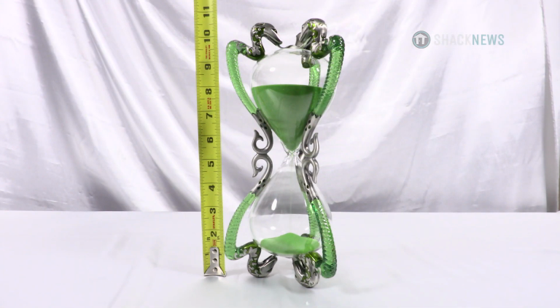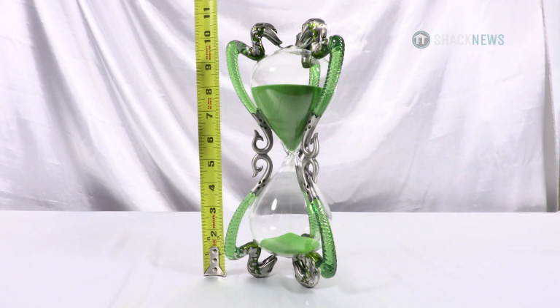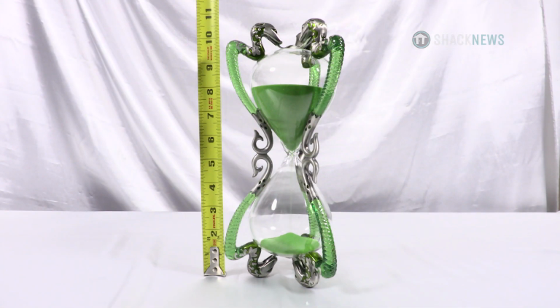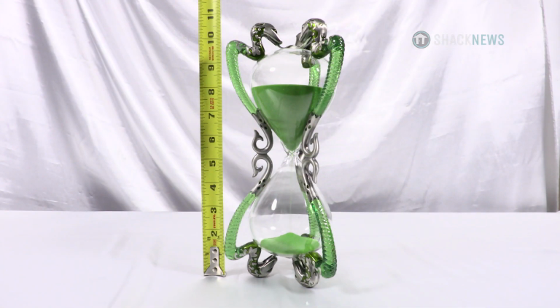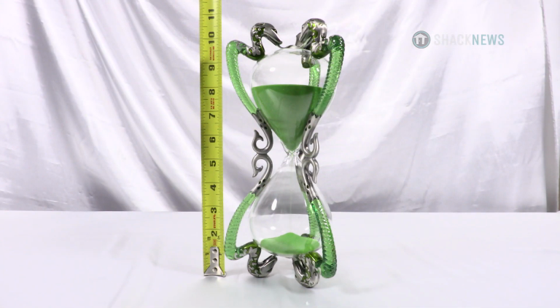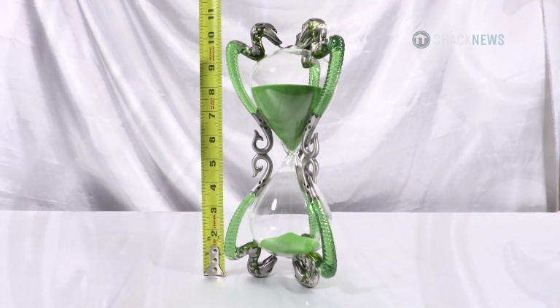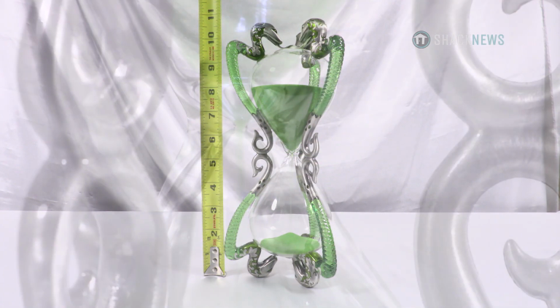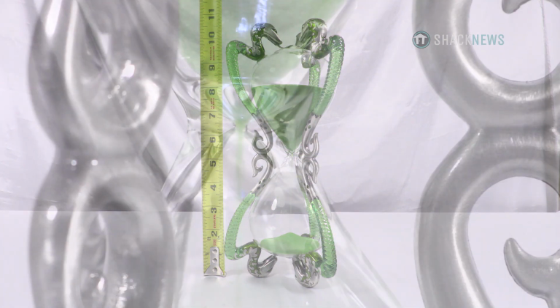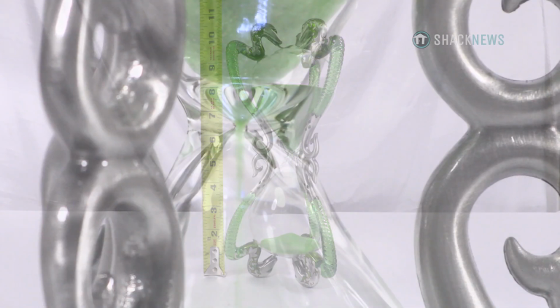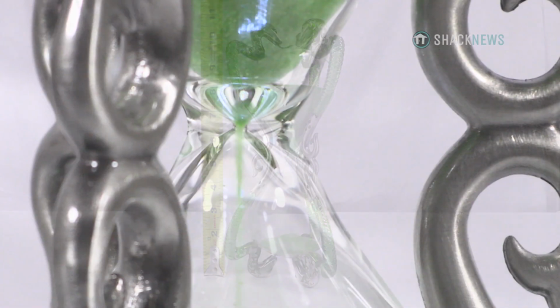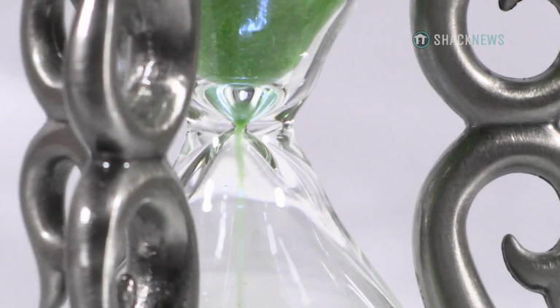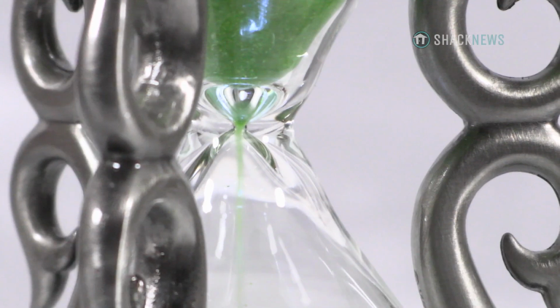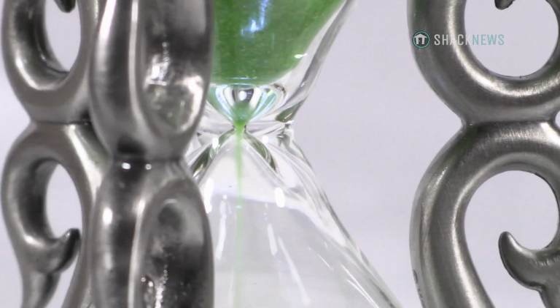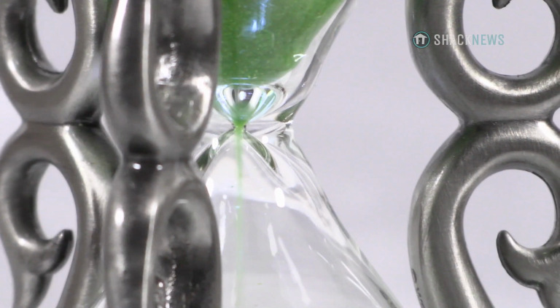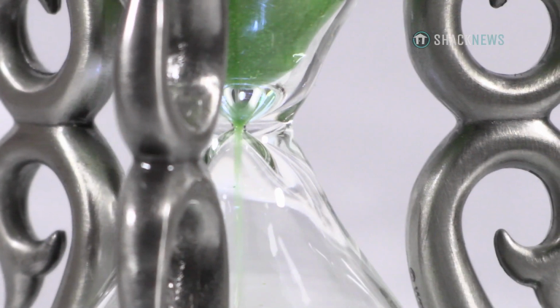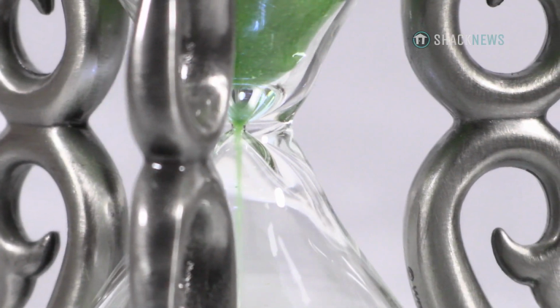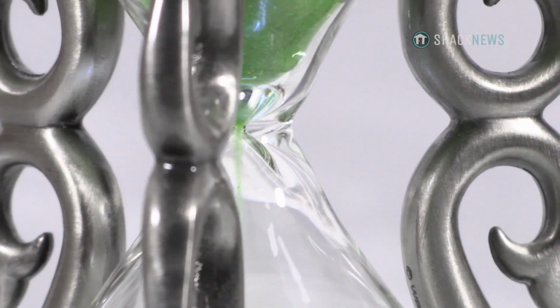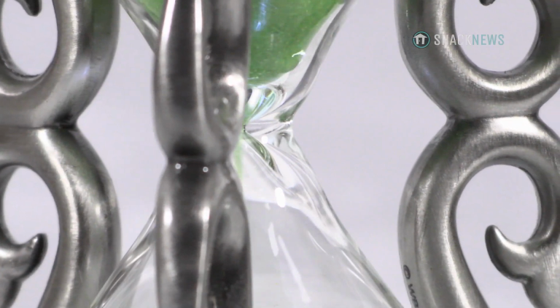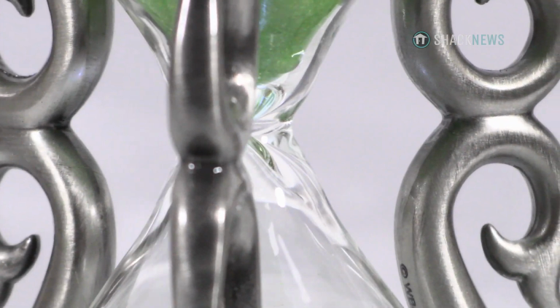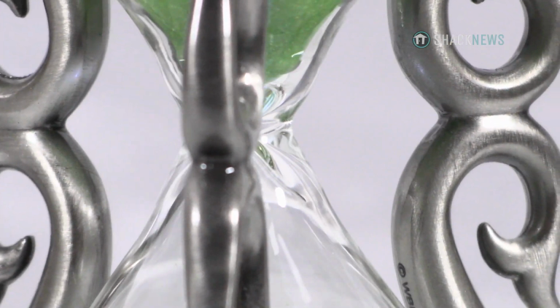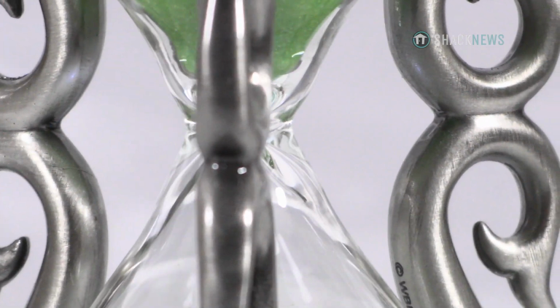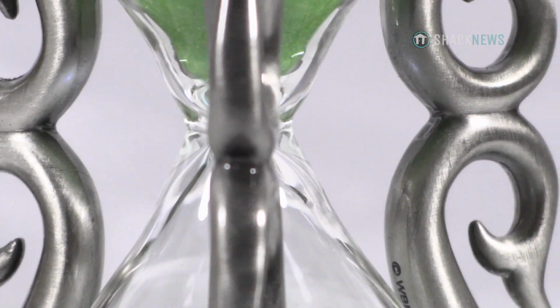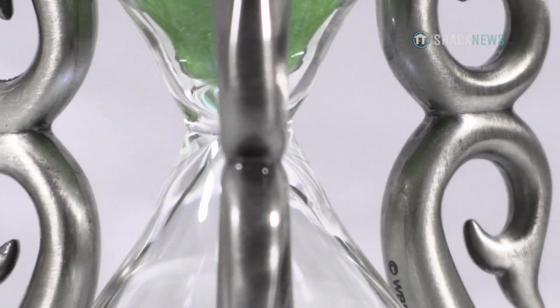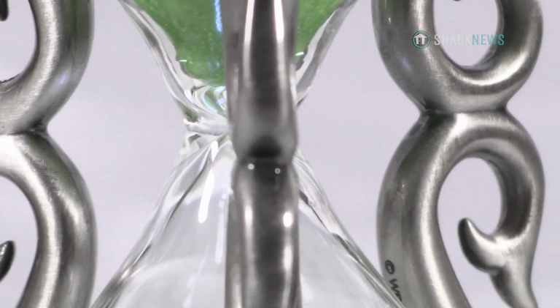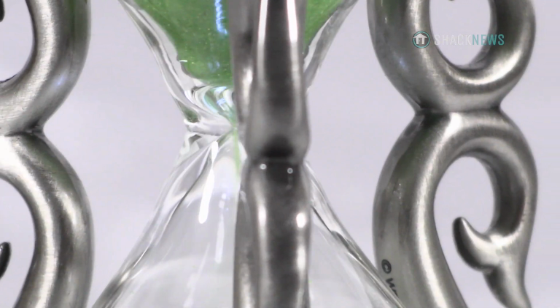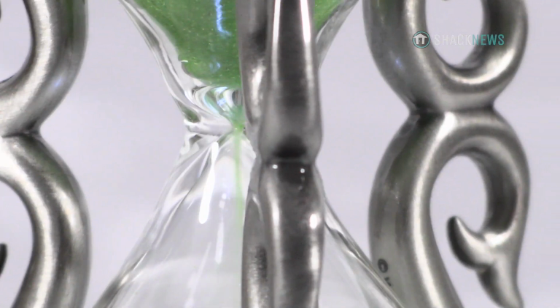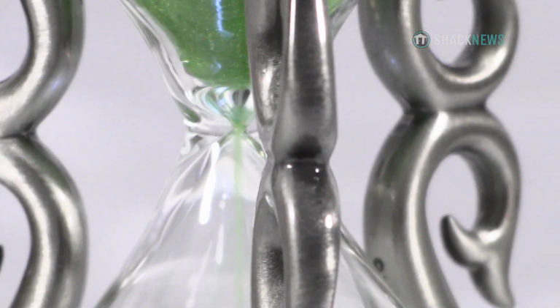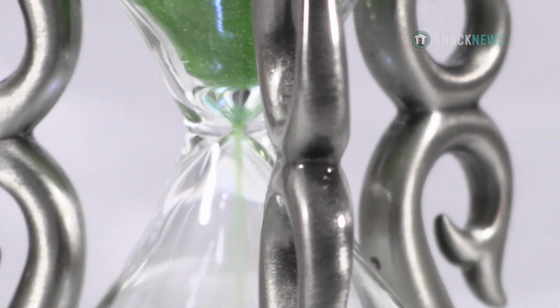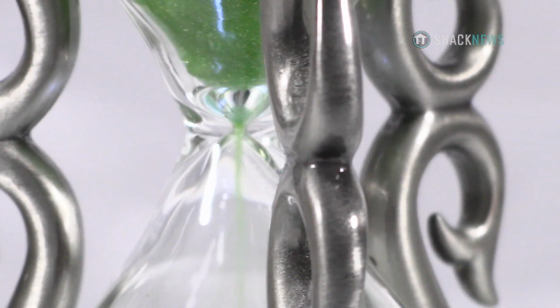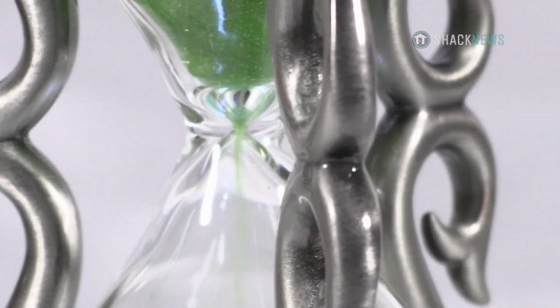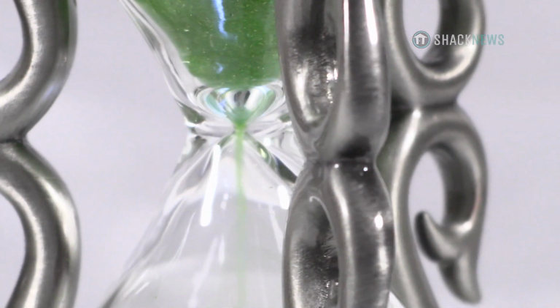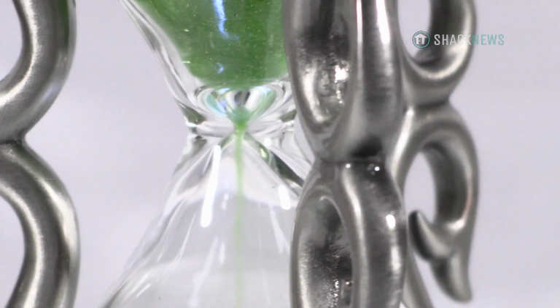The hourglass is actually fully functional as well. The green sand measures approximately one hour of time.